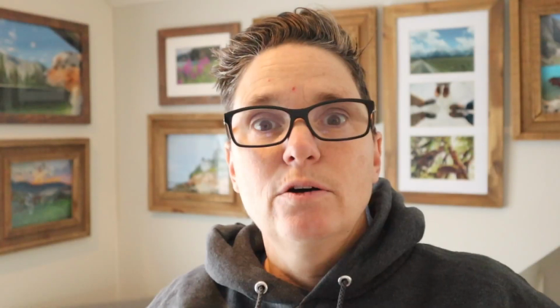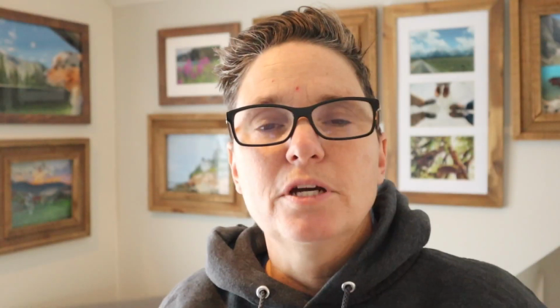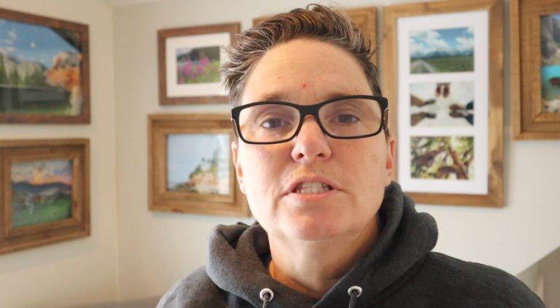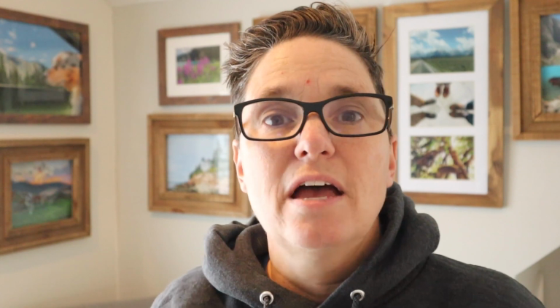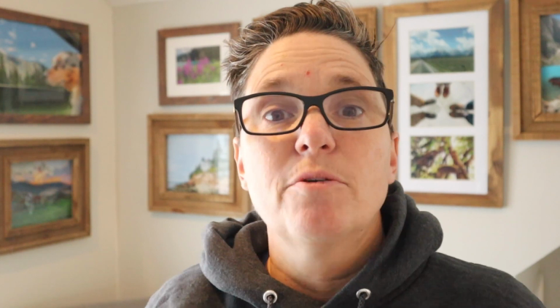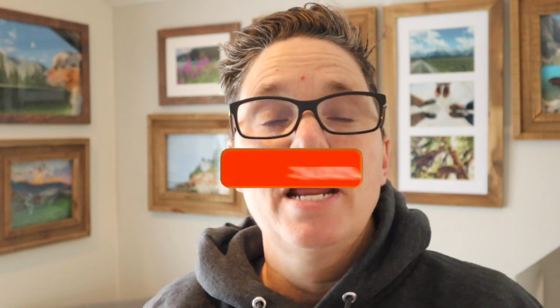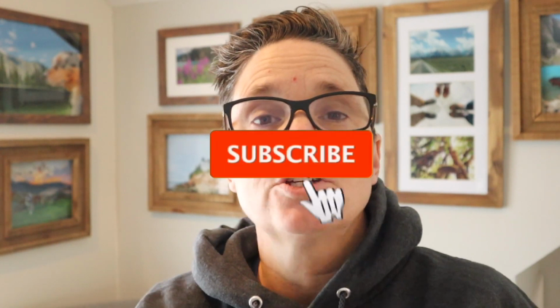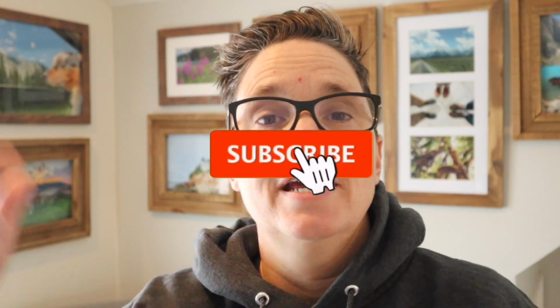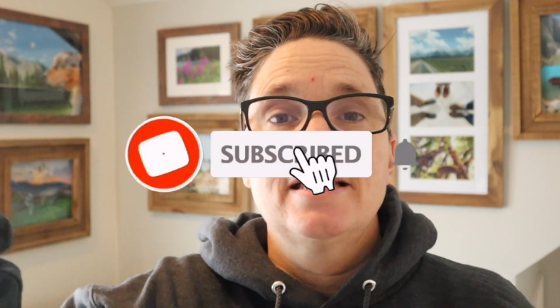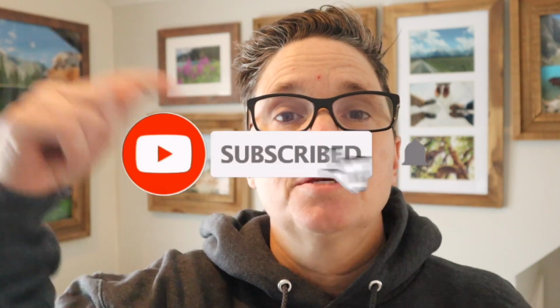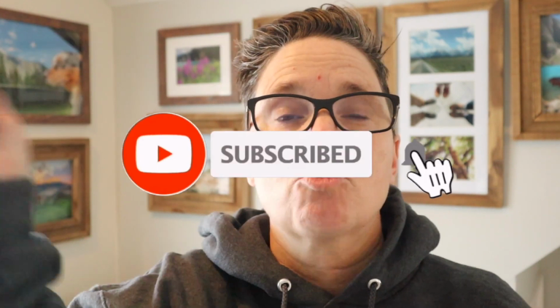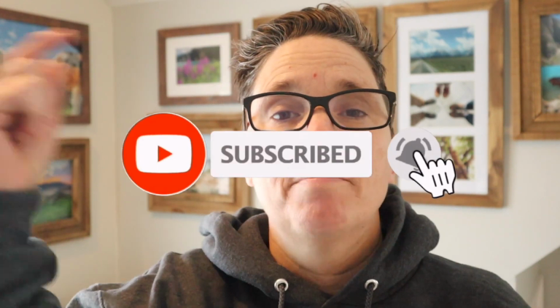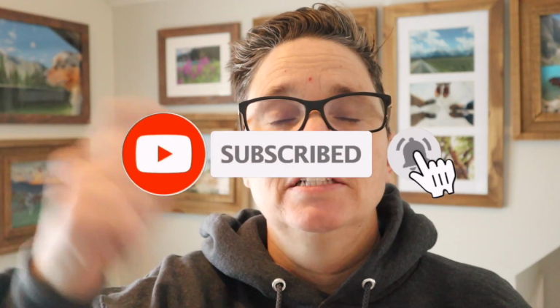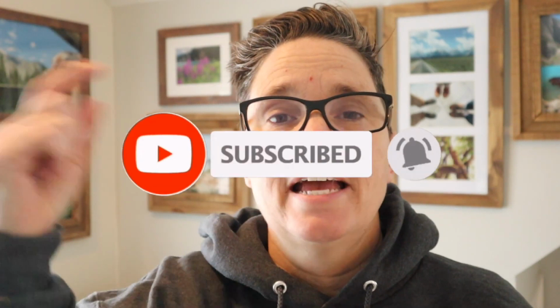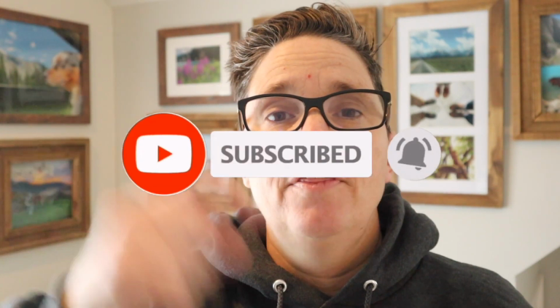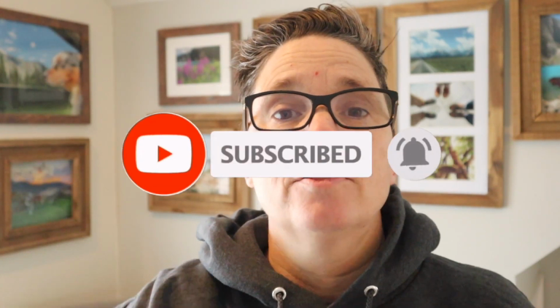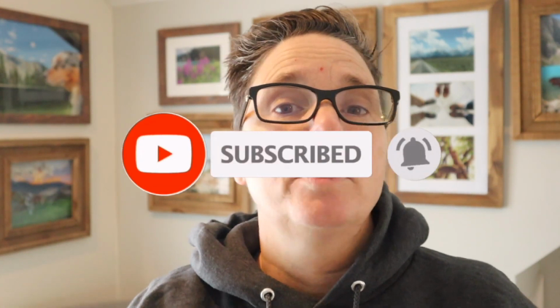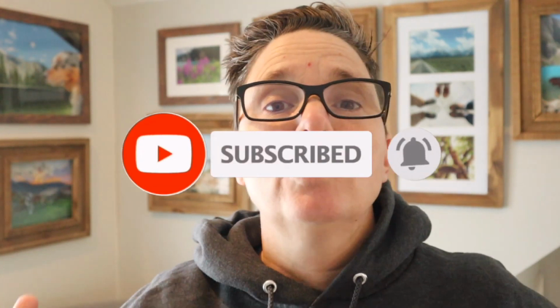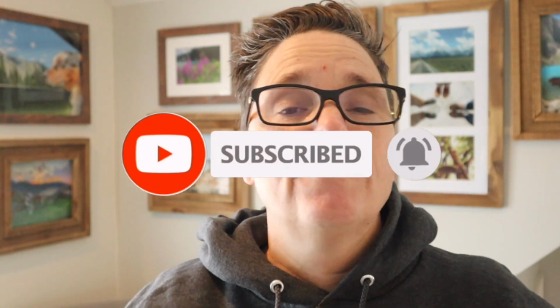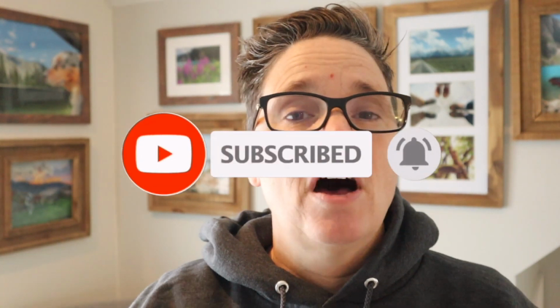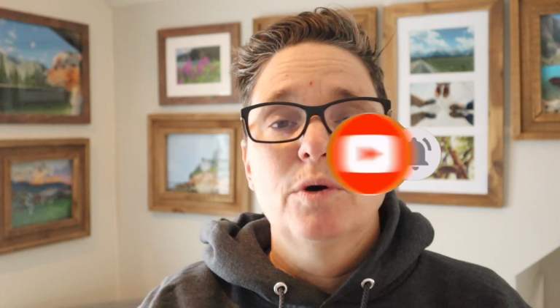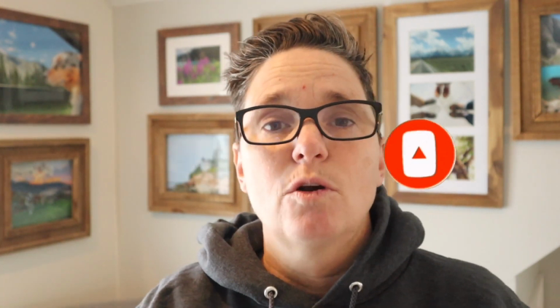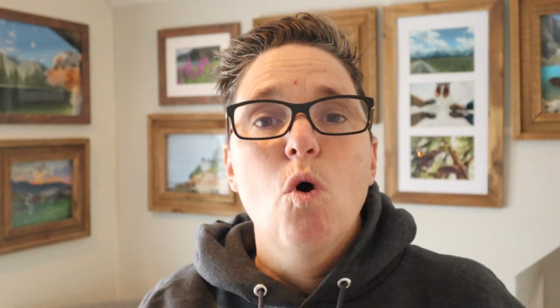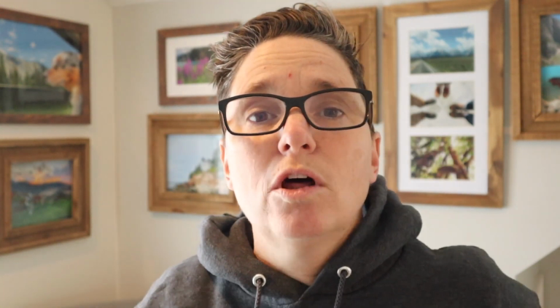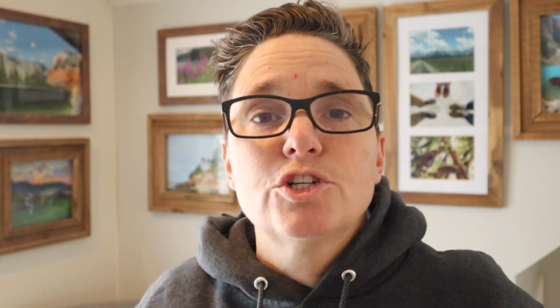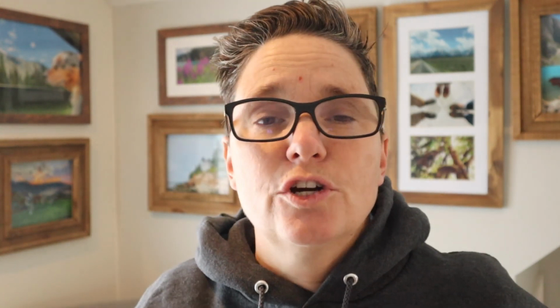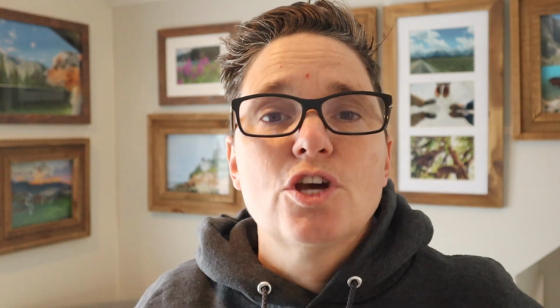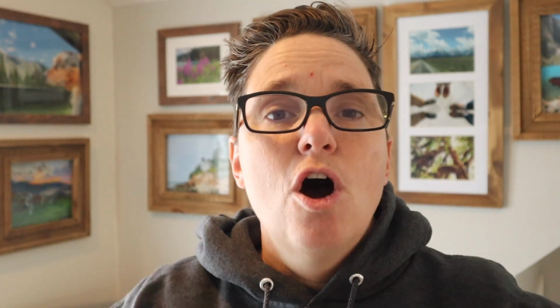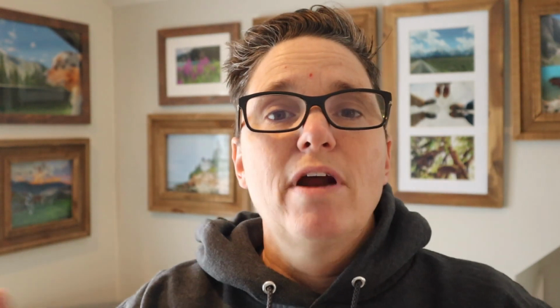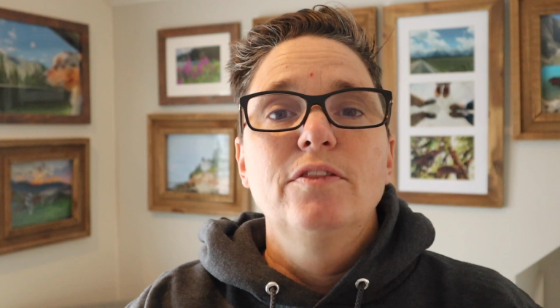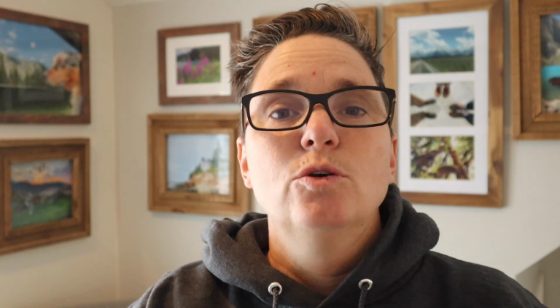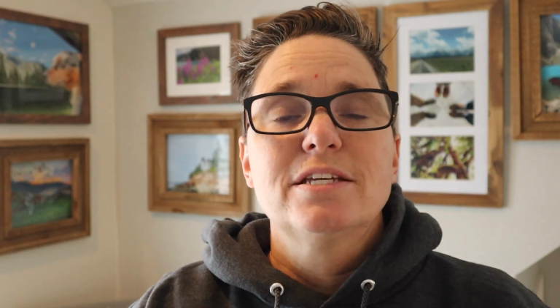Now would be a good time for me to ask you to hit that subscribe button down there. This way you can follow us on all our journeys around the U.S.